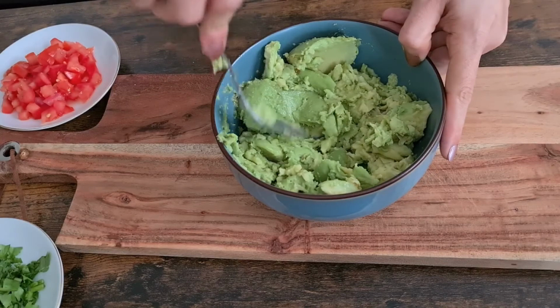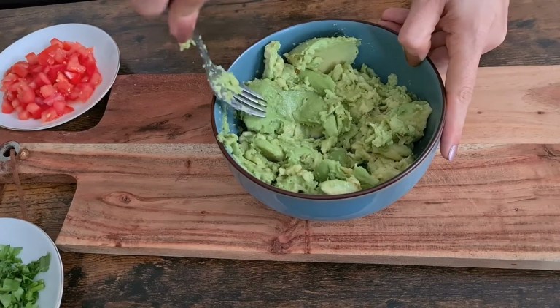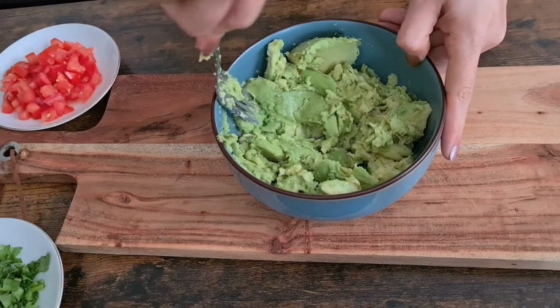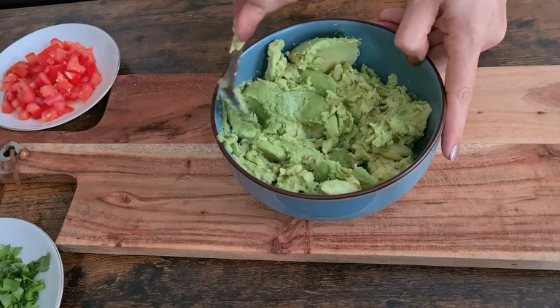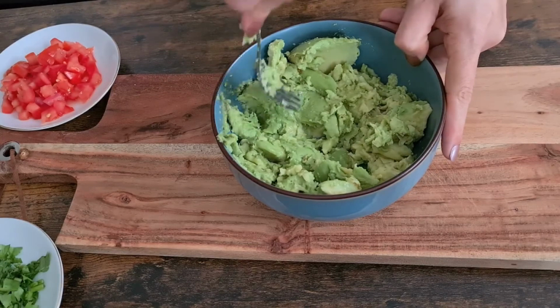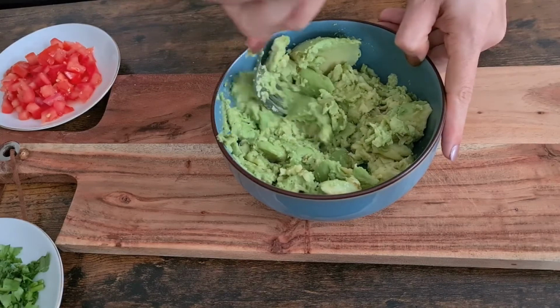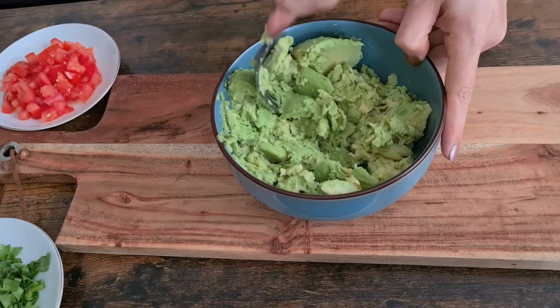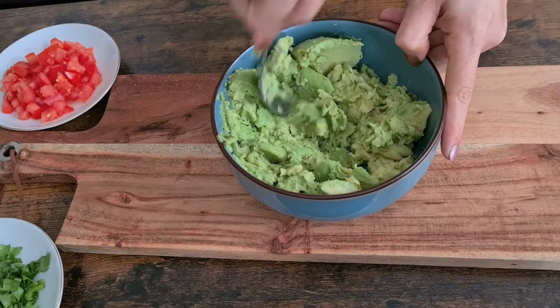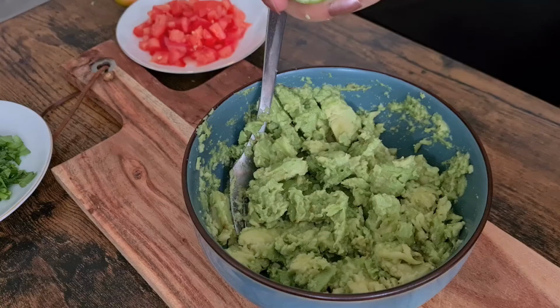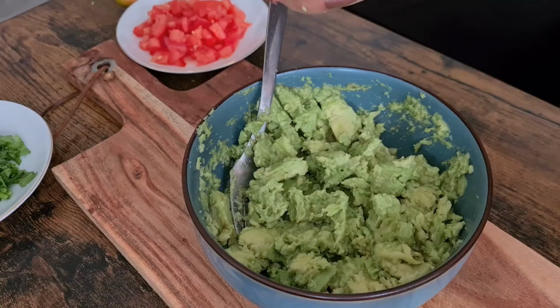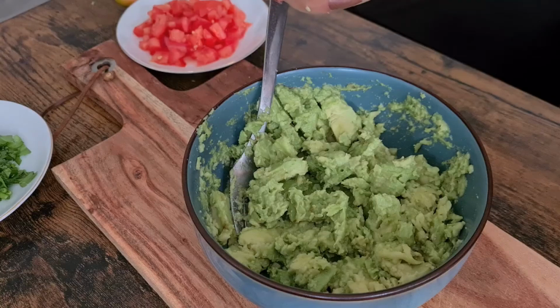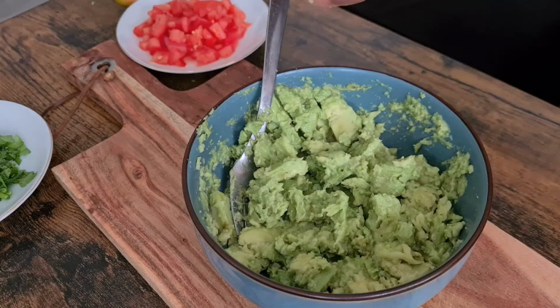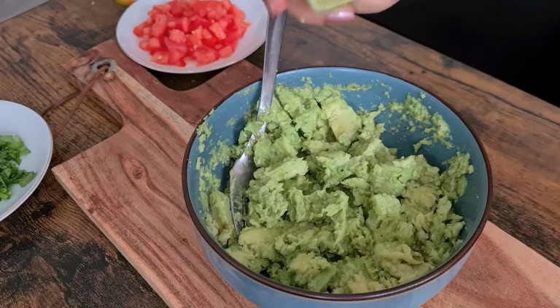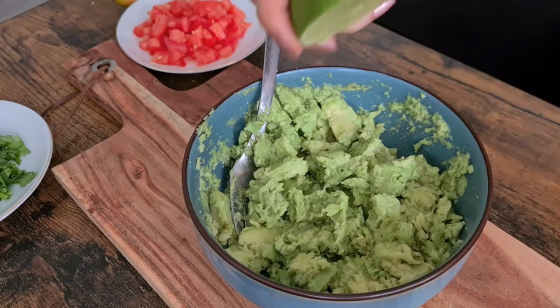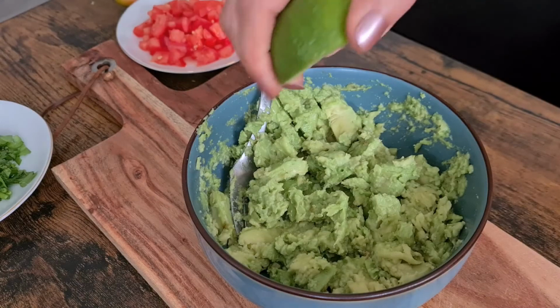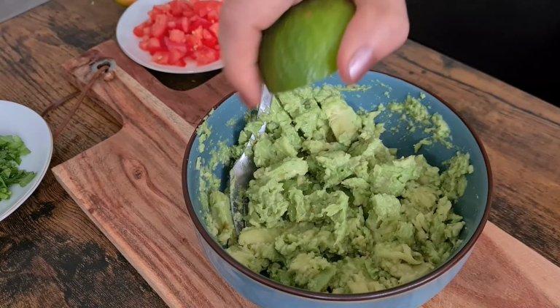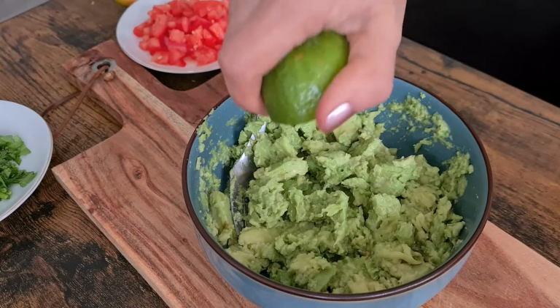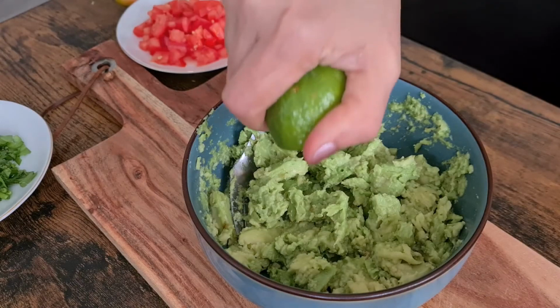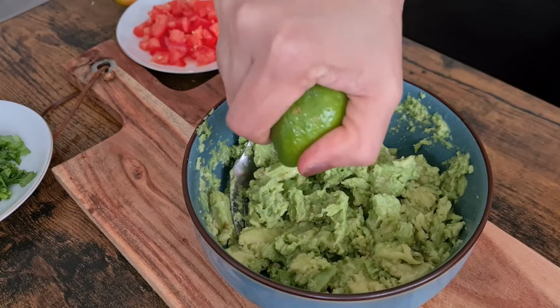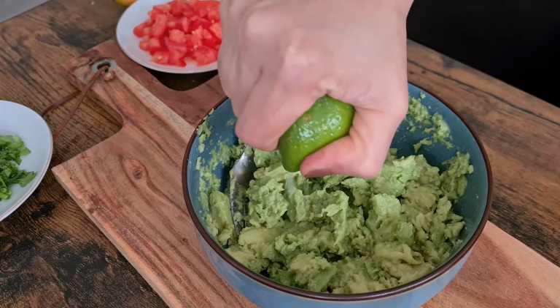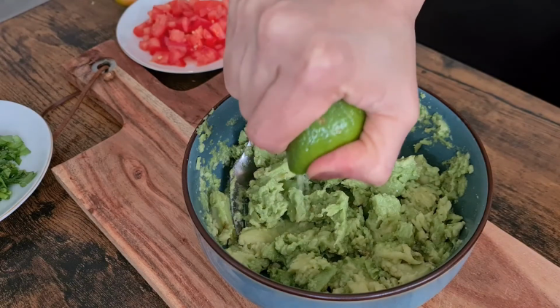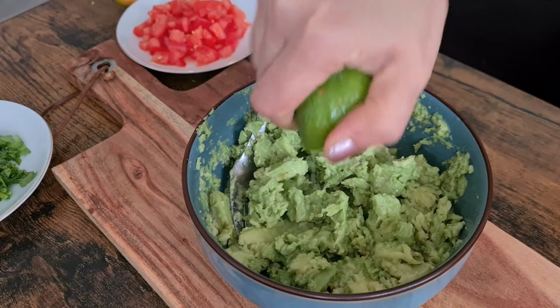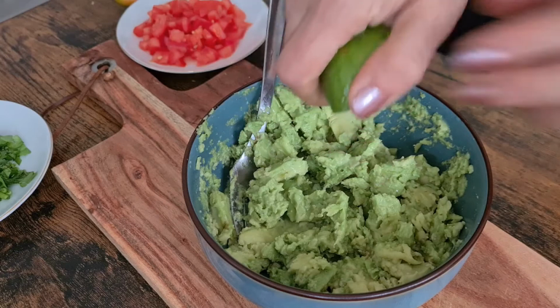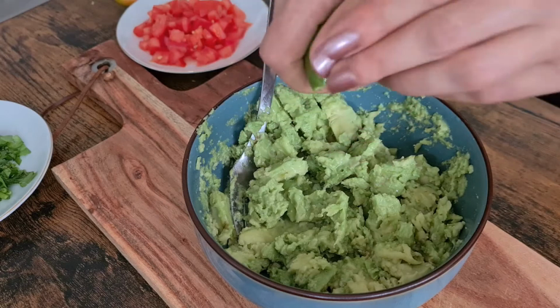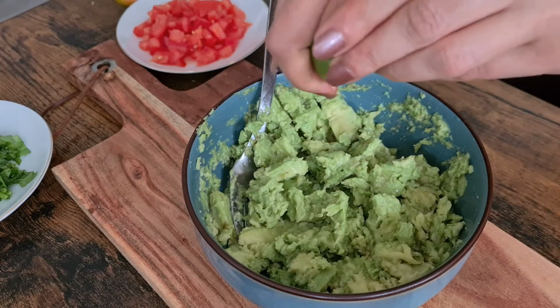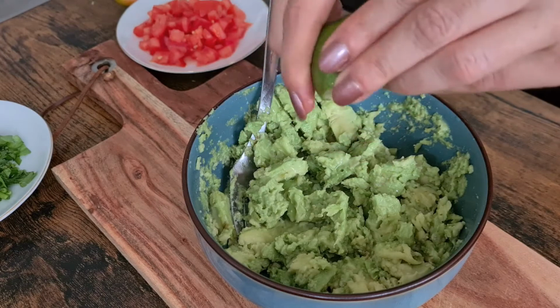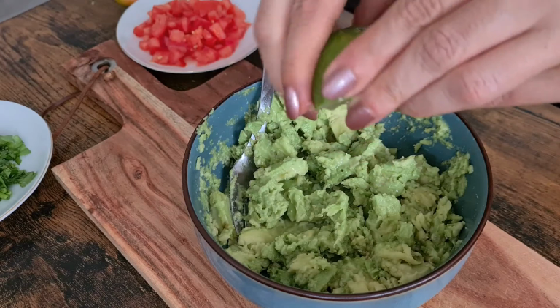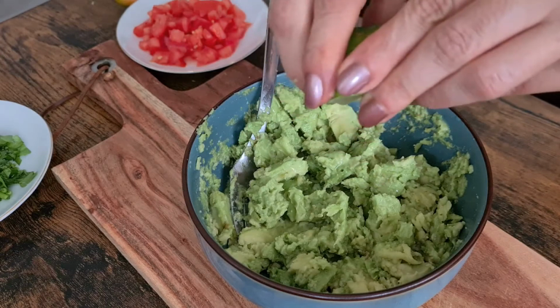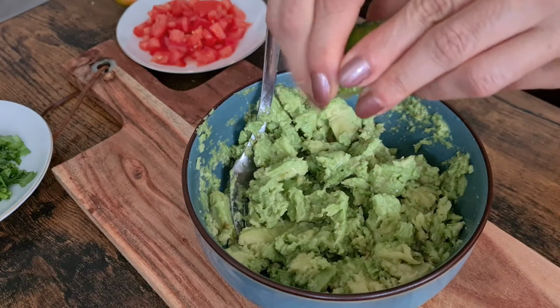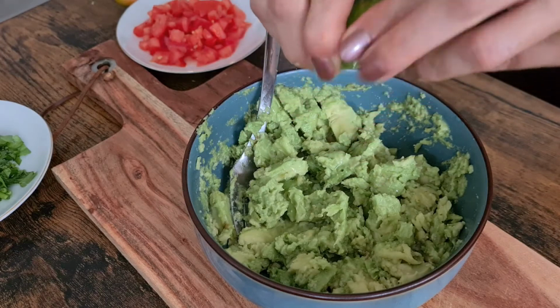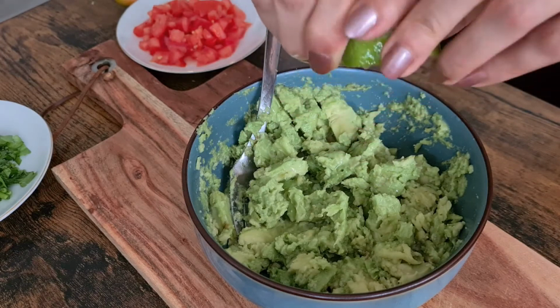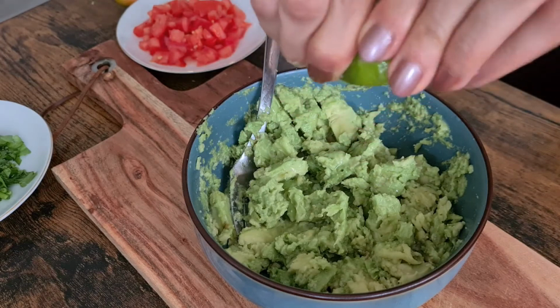To prevent browning and oxidation of the avocados, we squeeze the juice from one lime over the avocados, then mix and set aside.